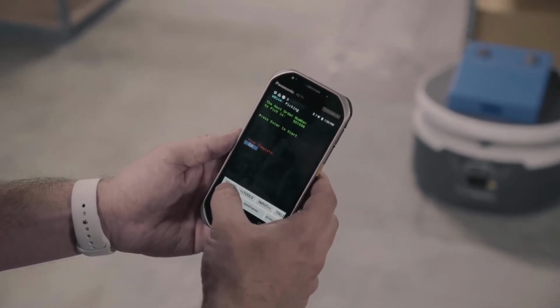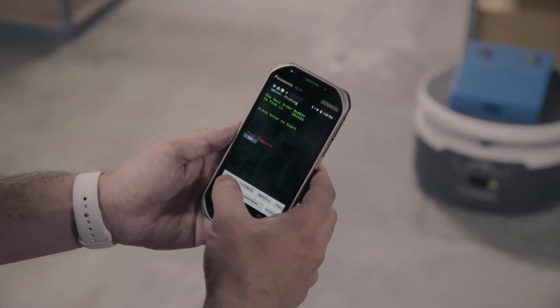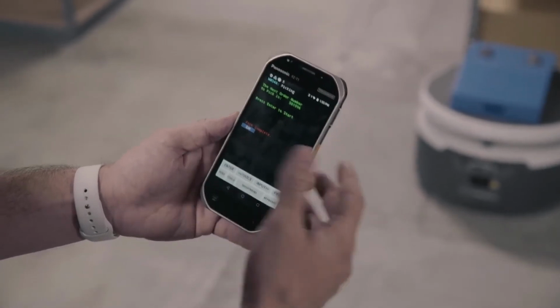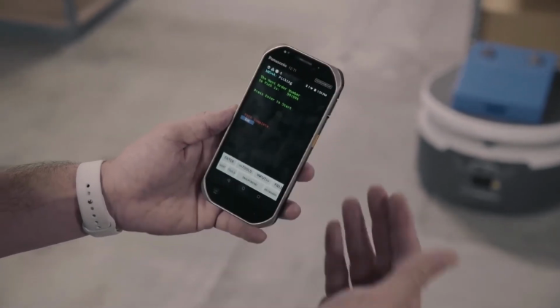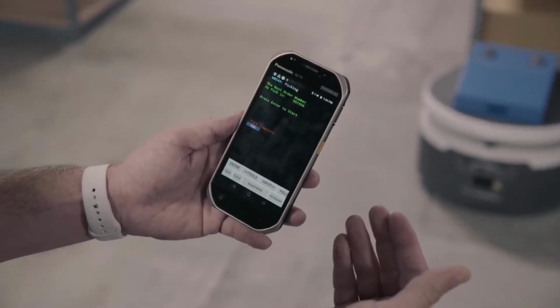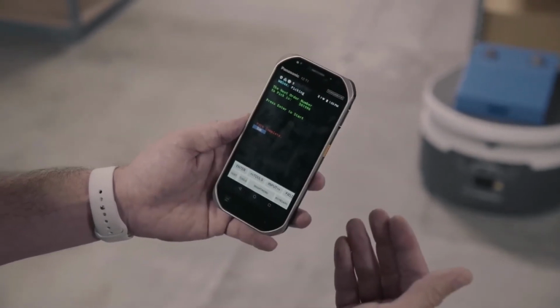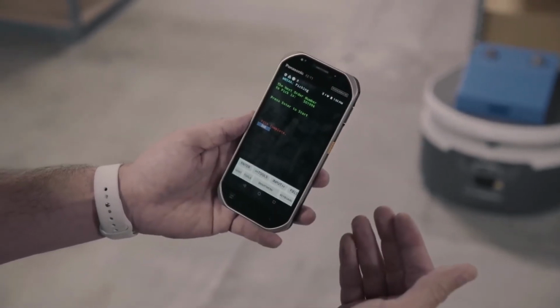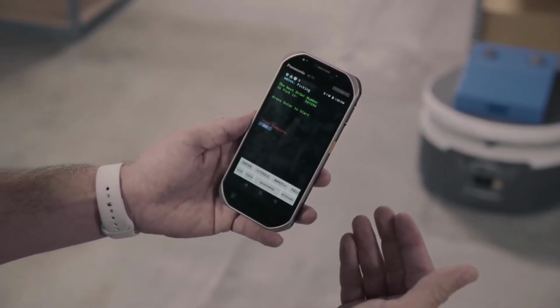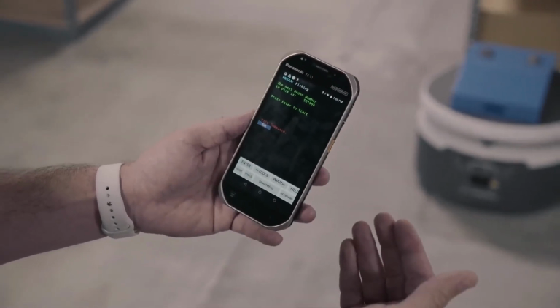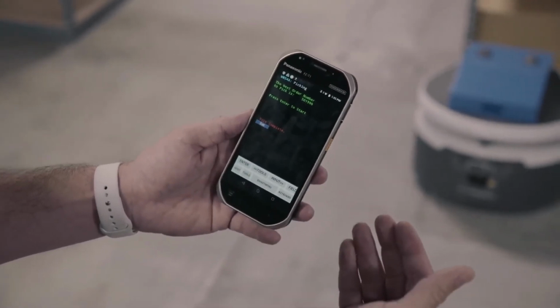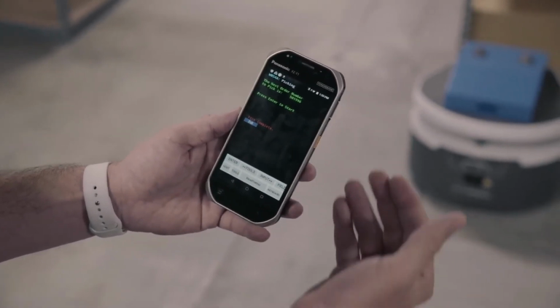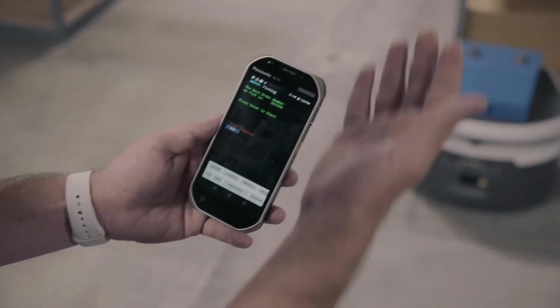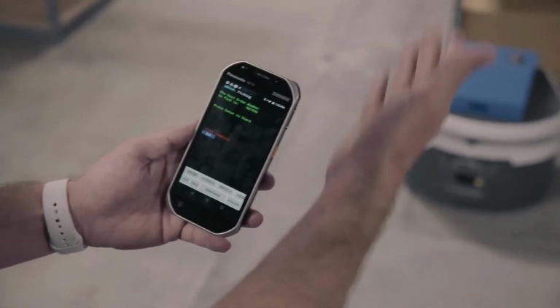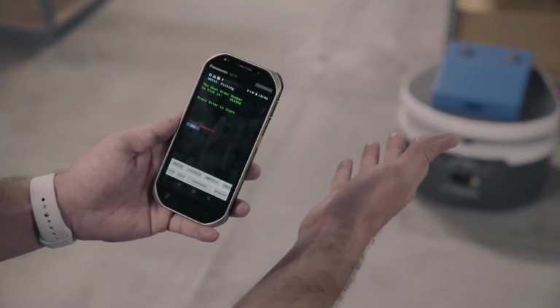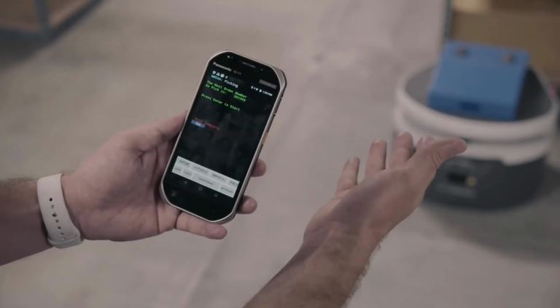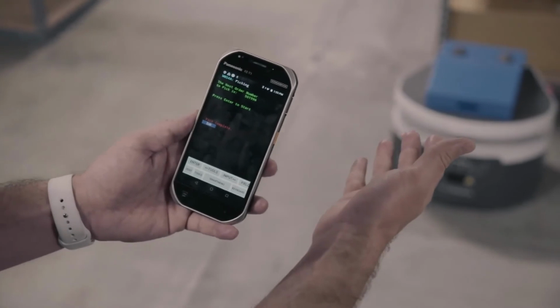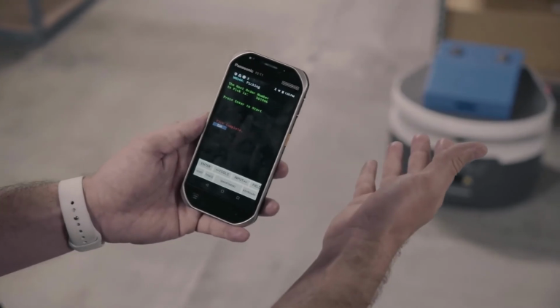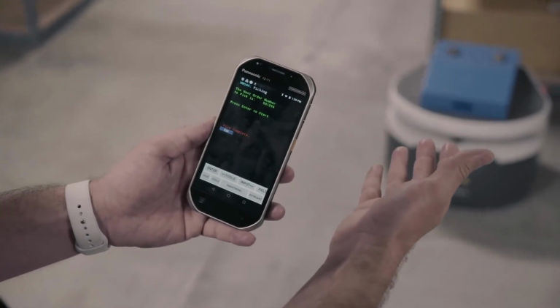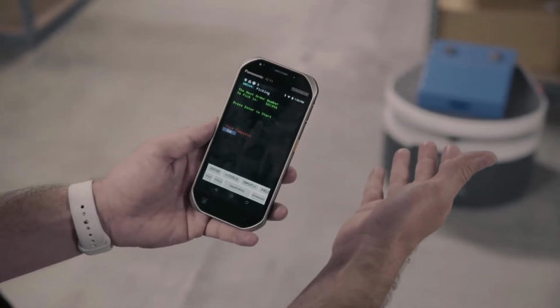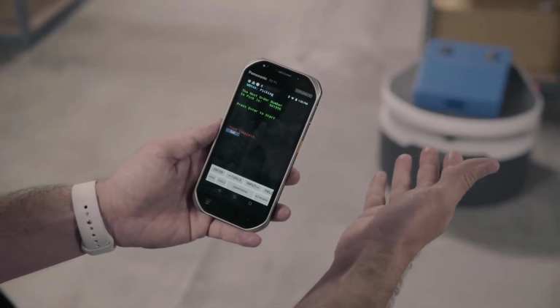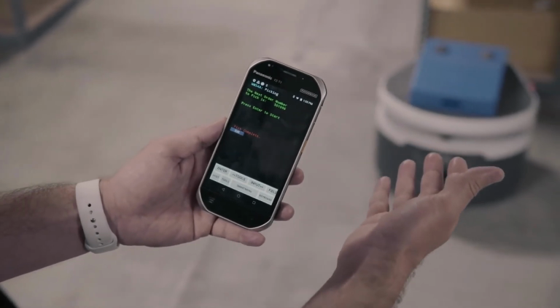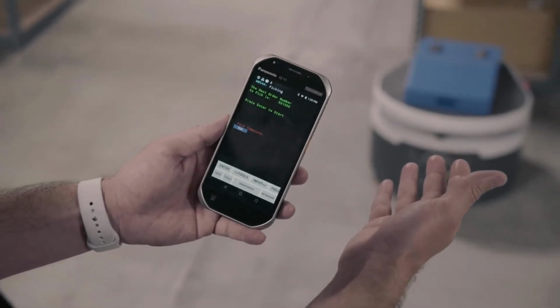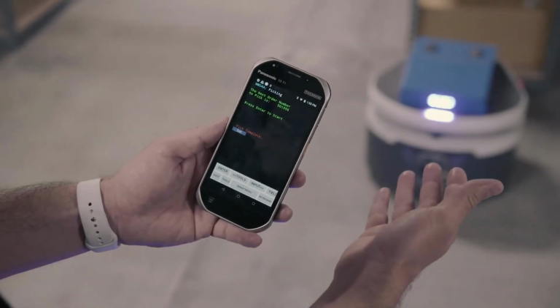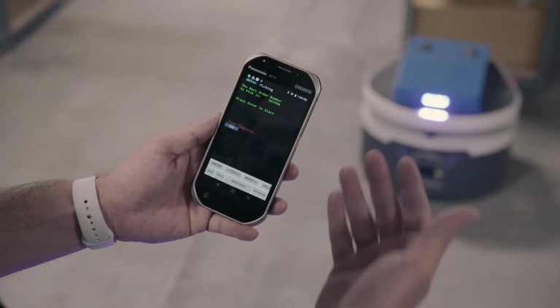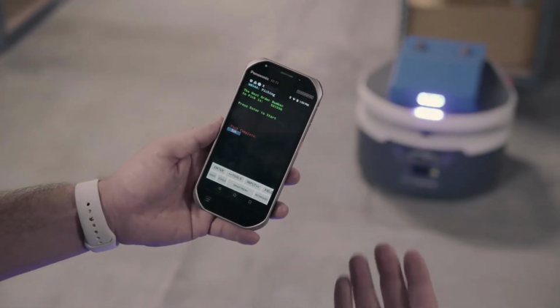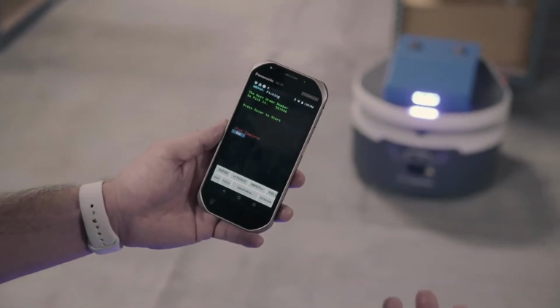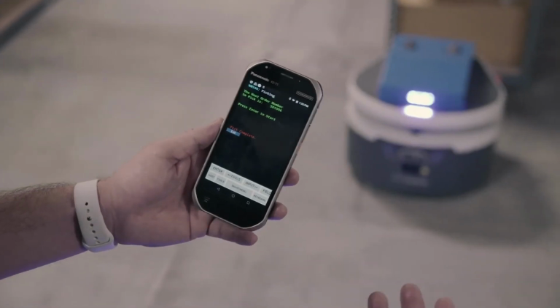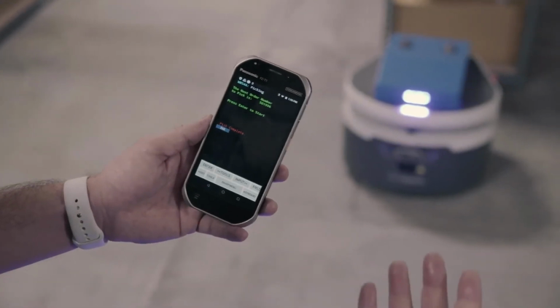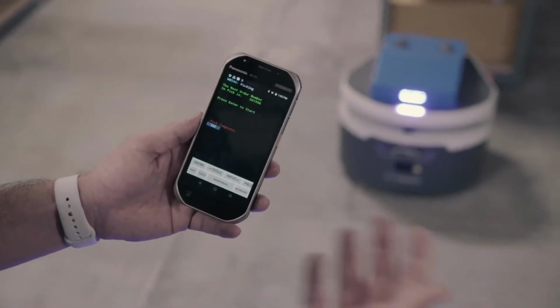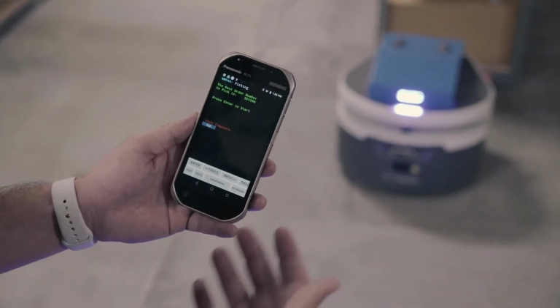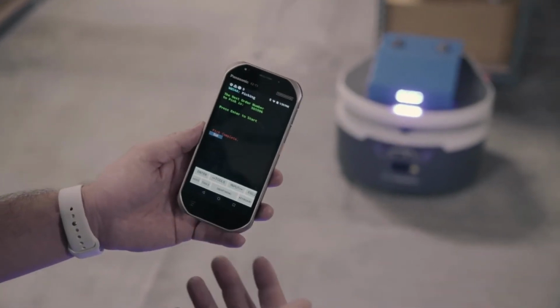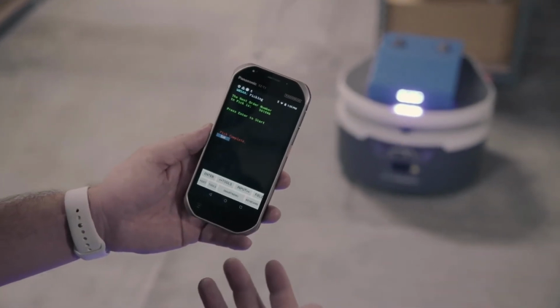But when we finish now with the workflow, we reach out to FetchCore to trigger a robot to come and get the full cart.